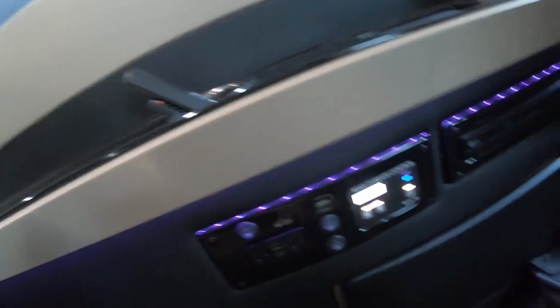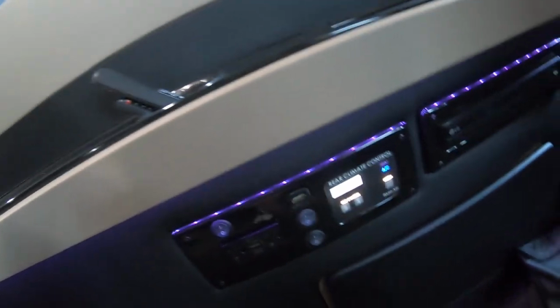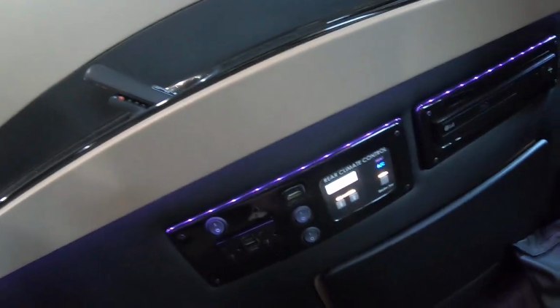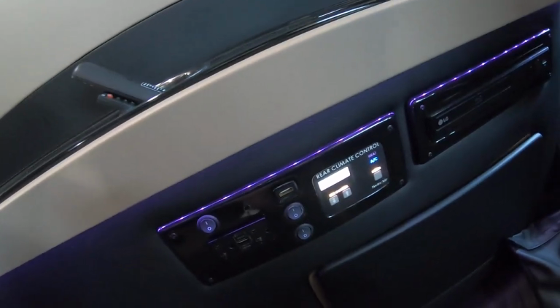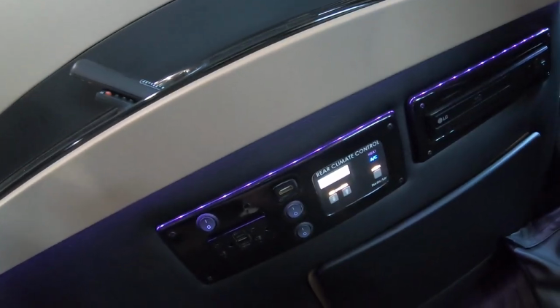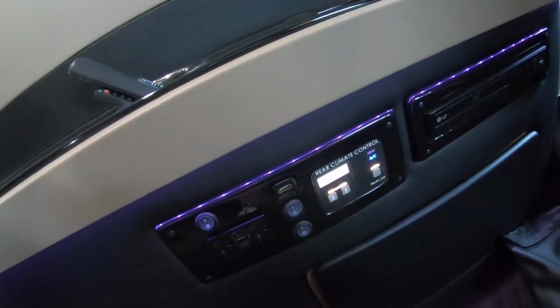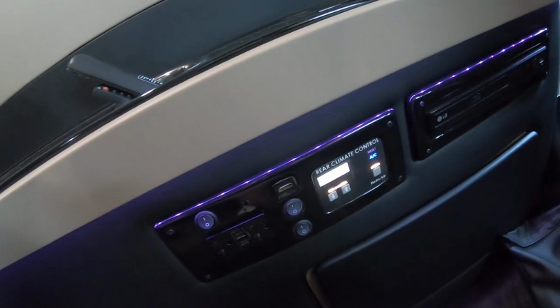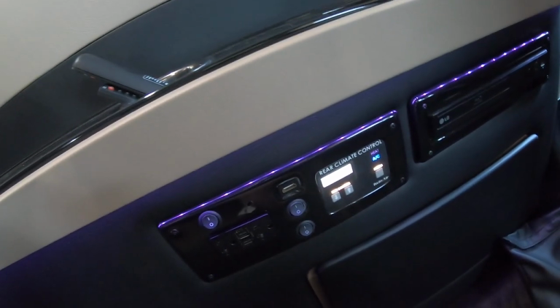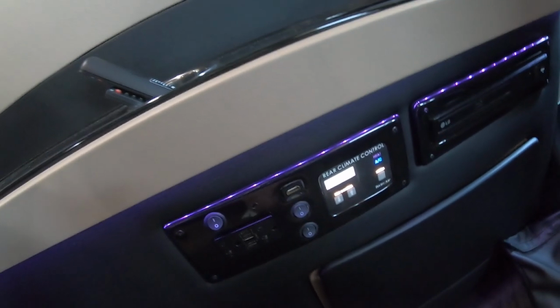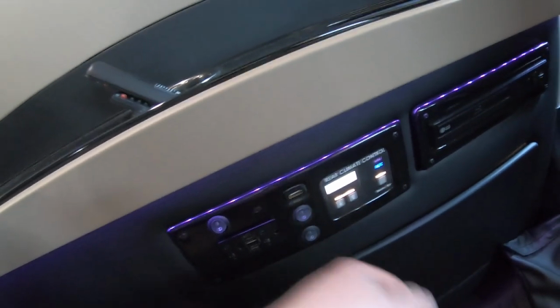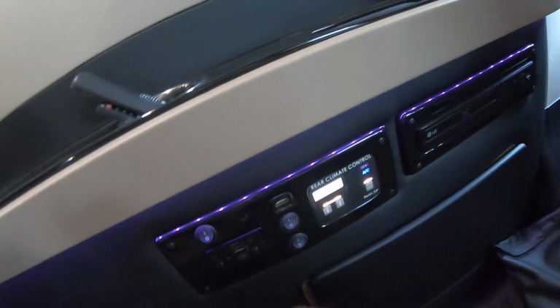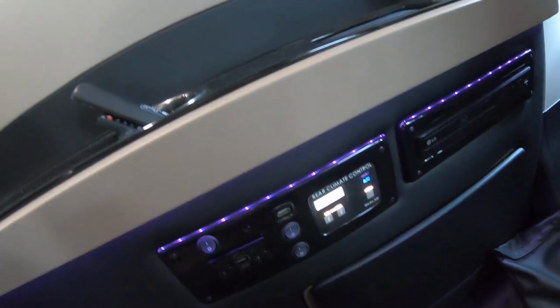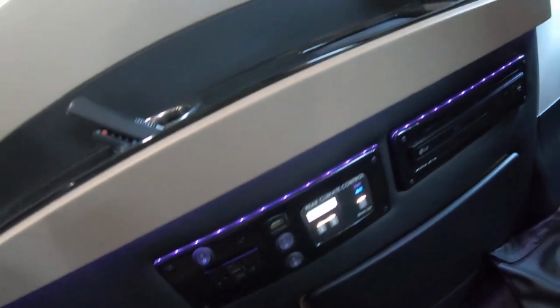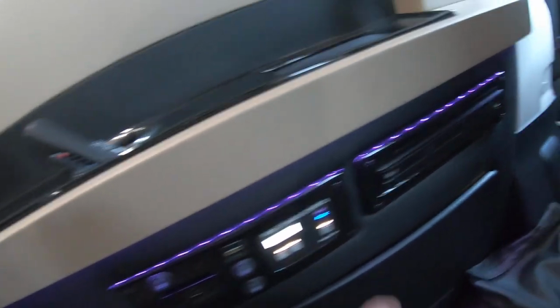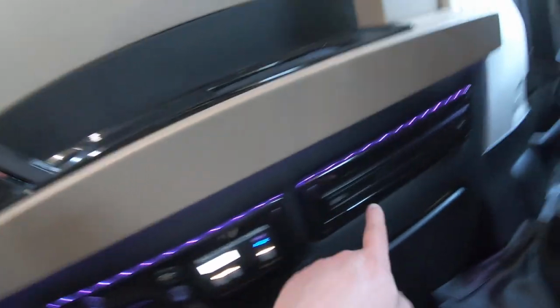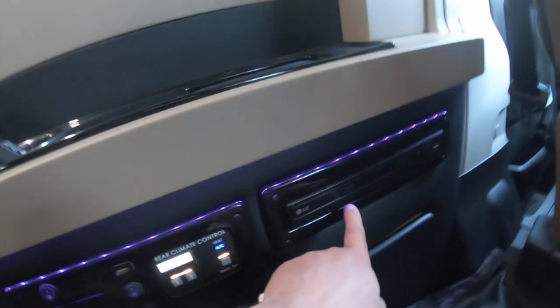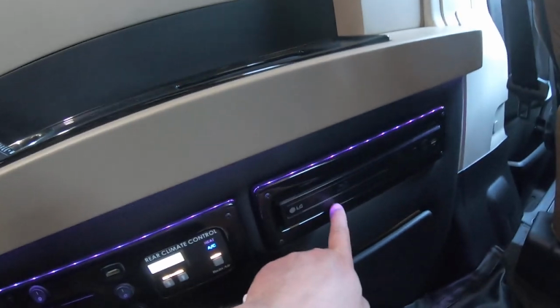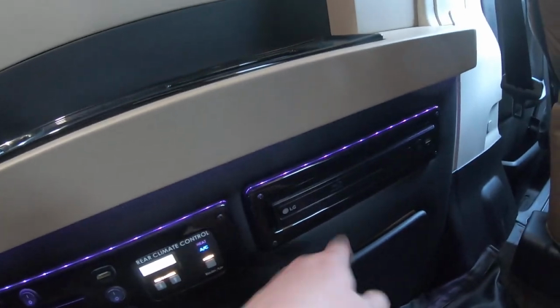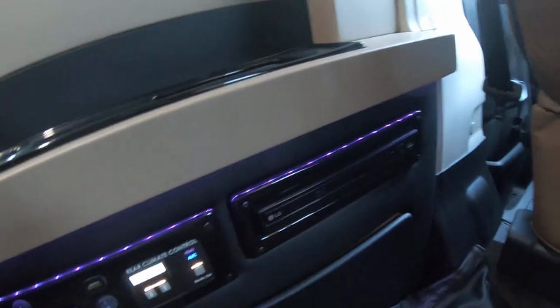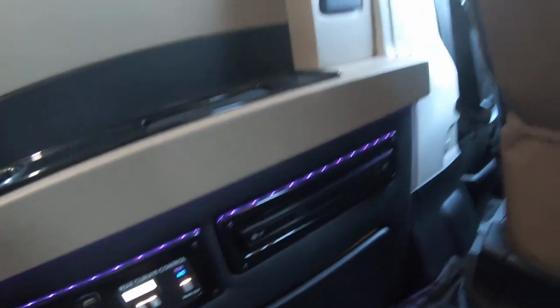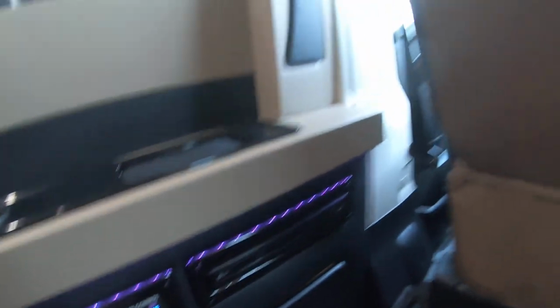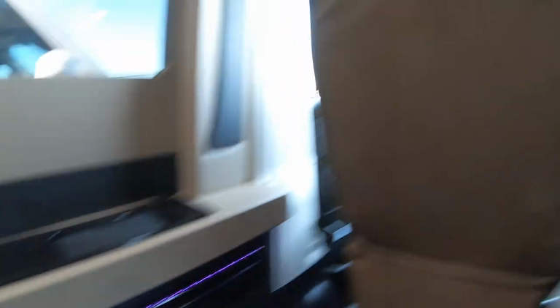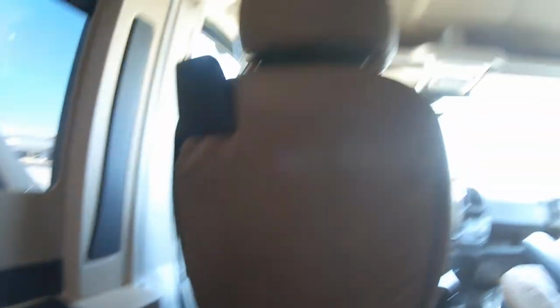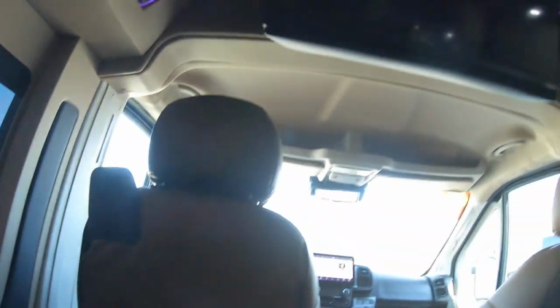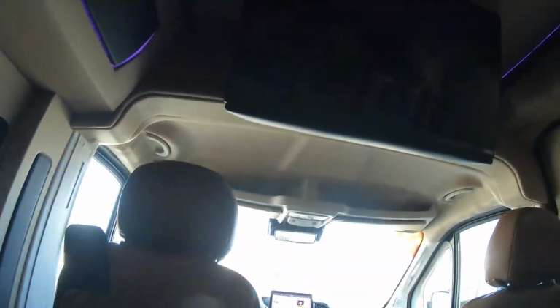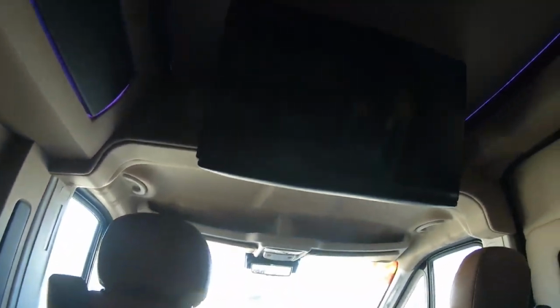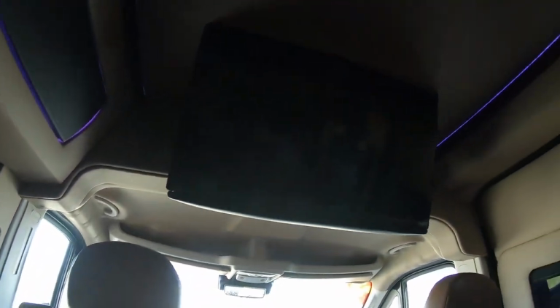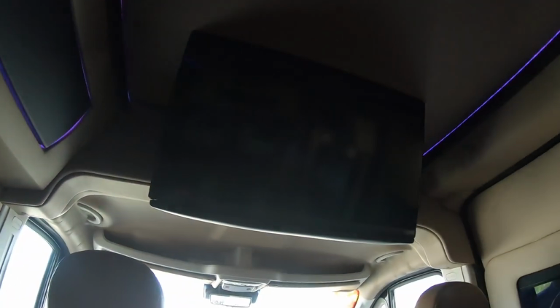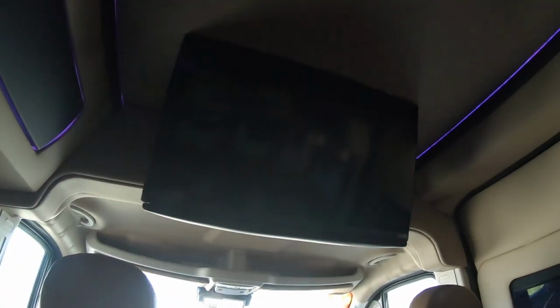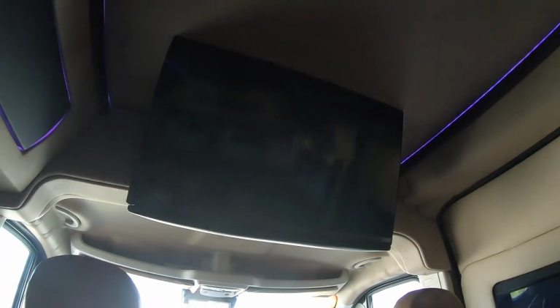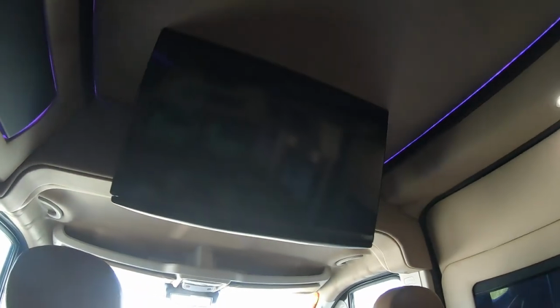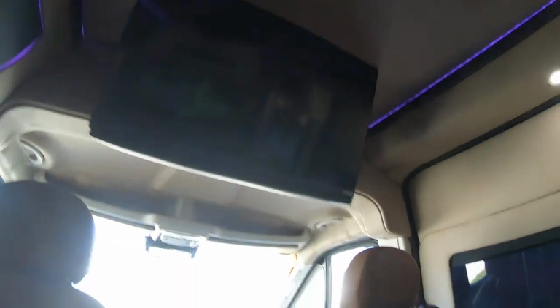It turns on the air conditioner, and here's a Blu-ray player that is already connected to this TV.